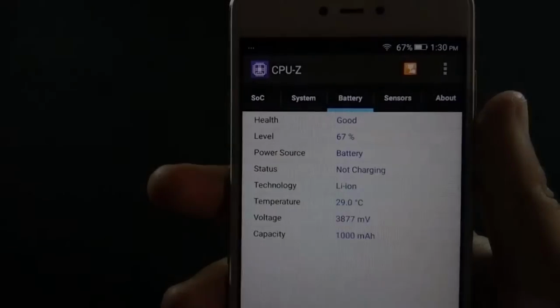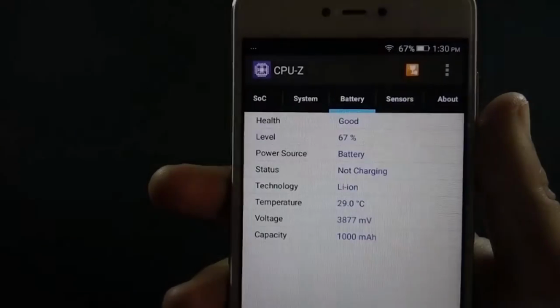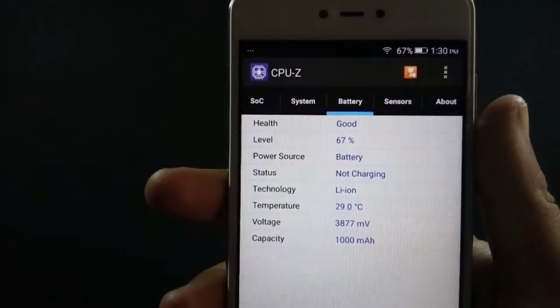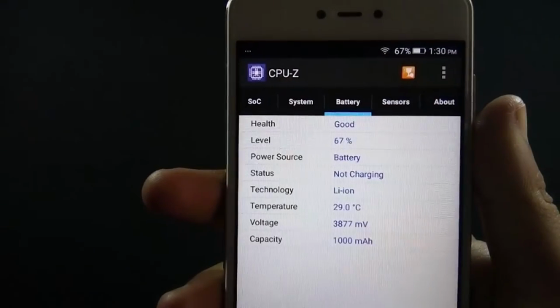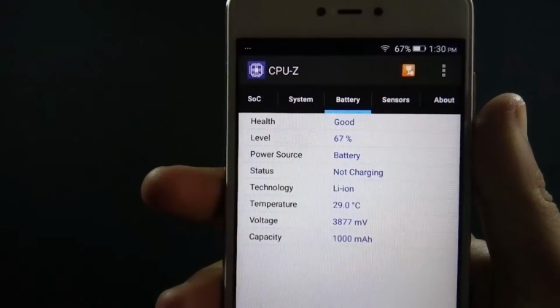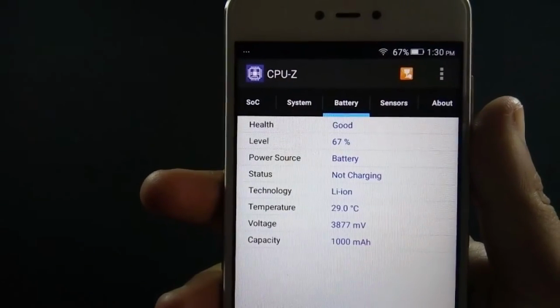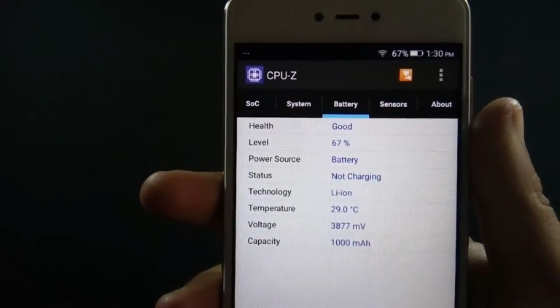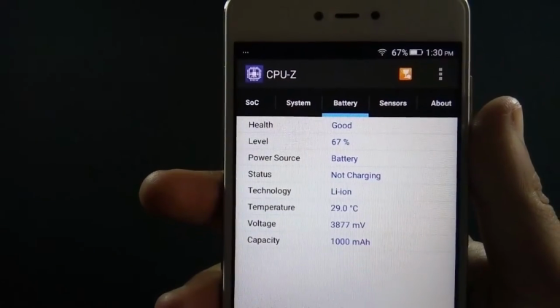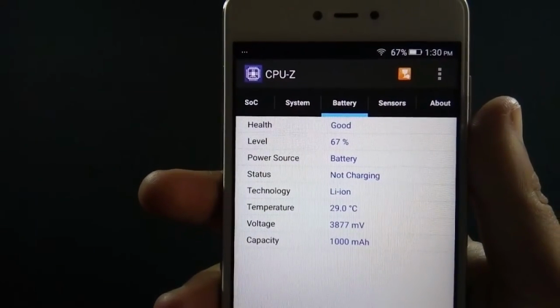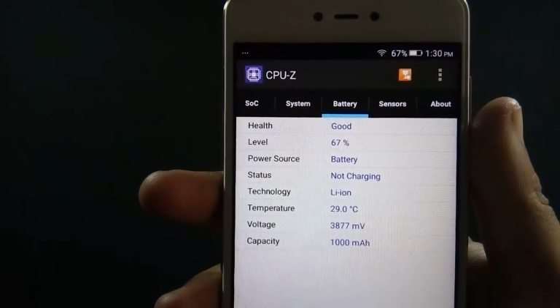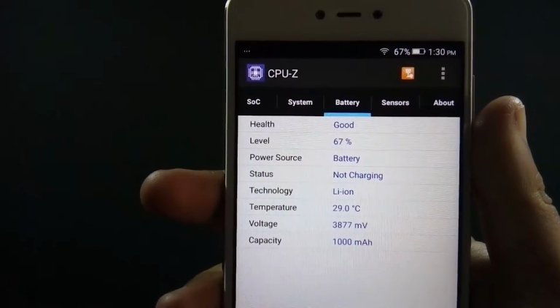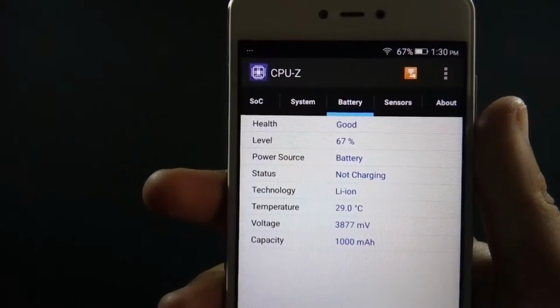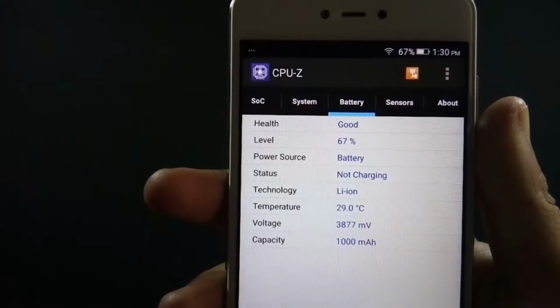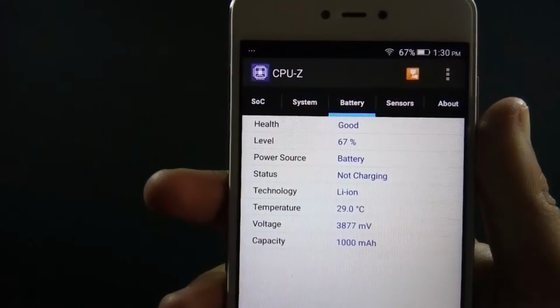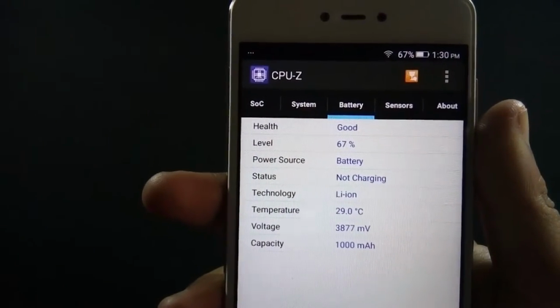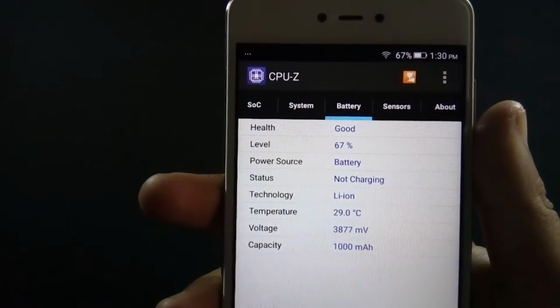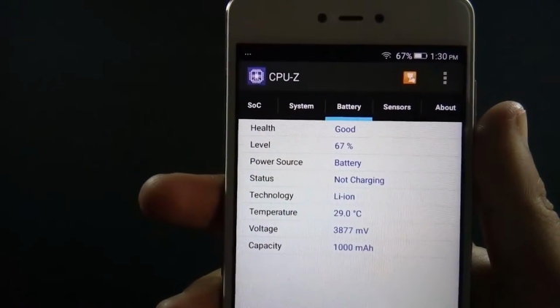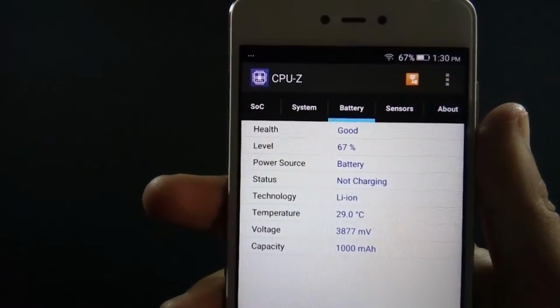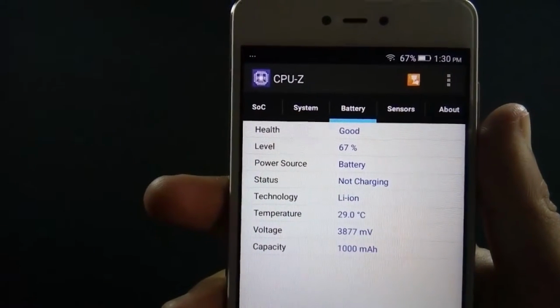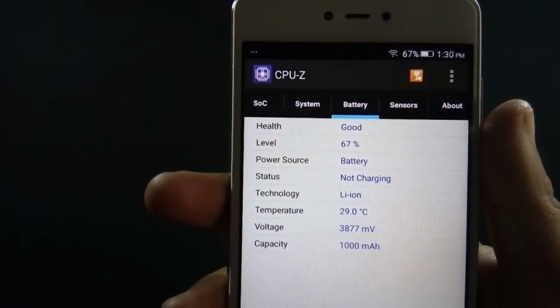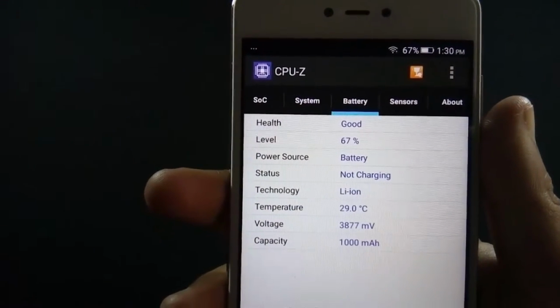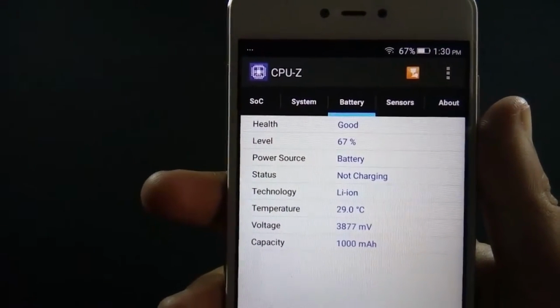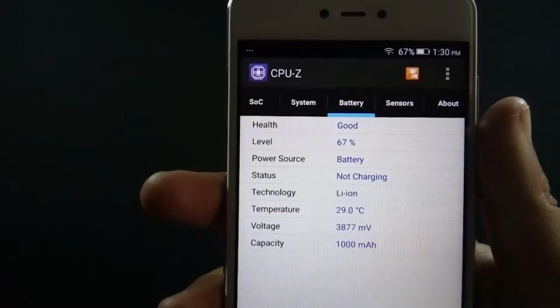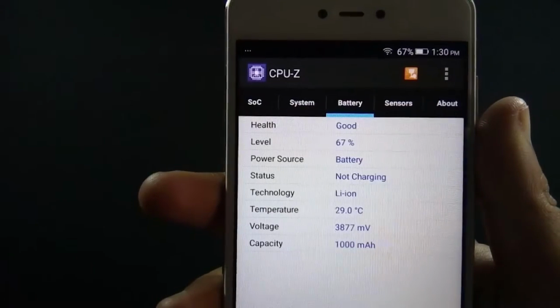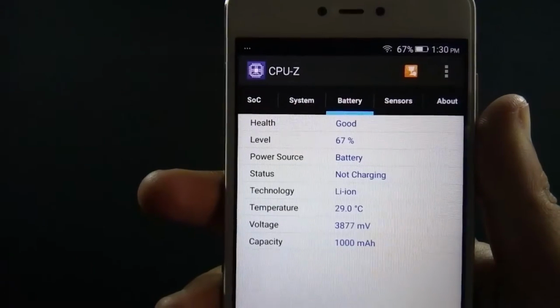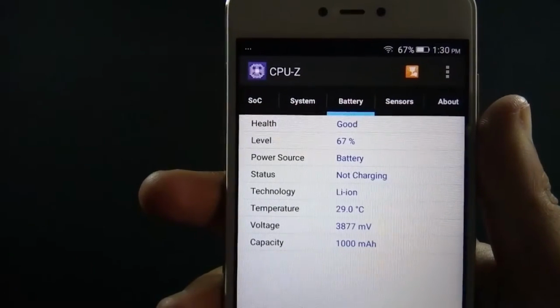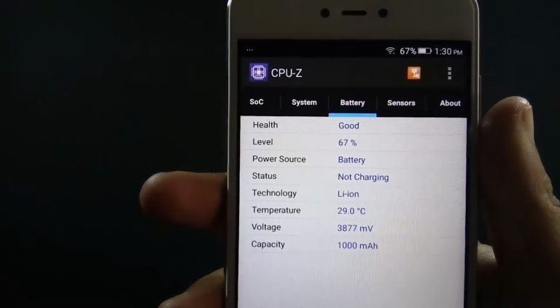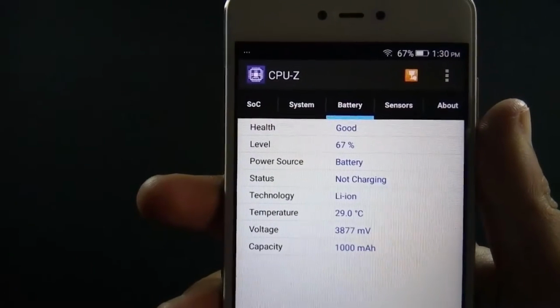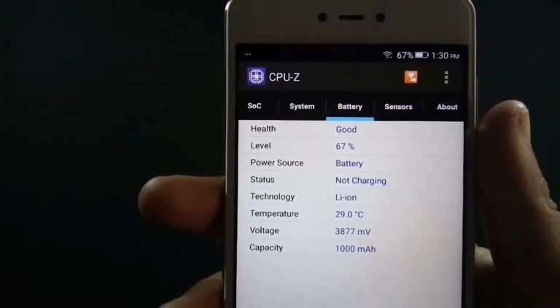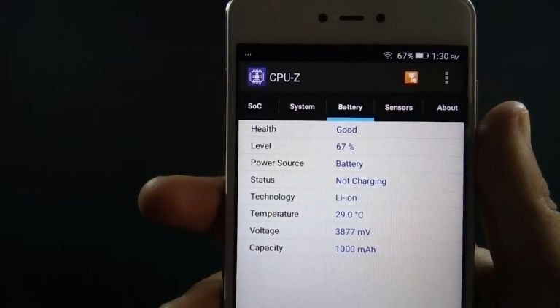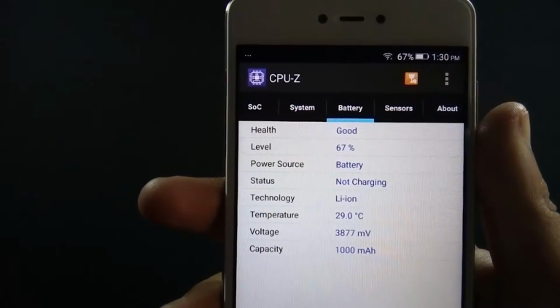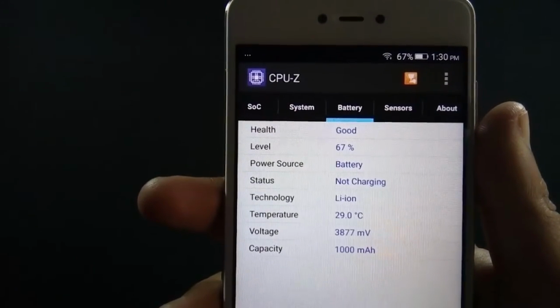Let me show you the initial battery percentage. Battery is at 67% at the moment and the time is 1:30.